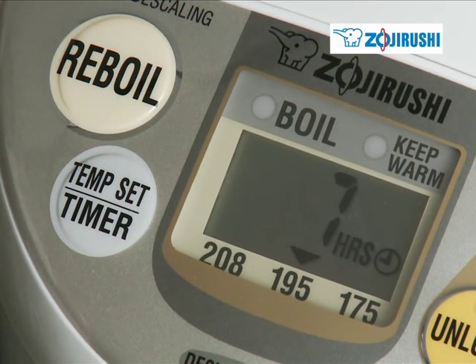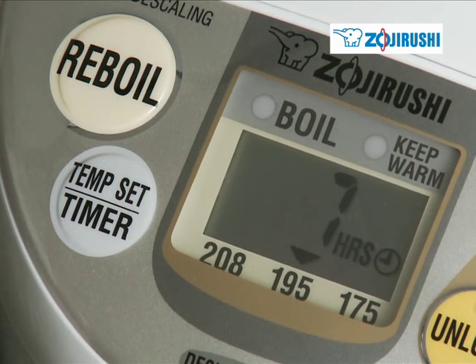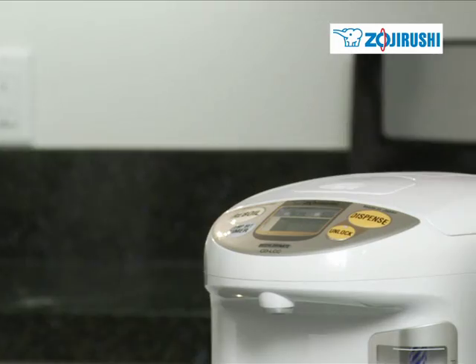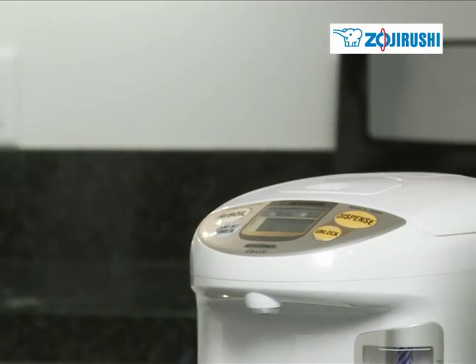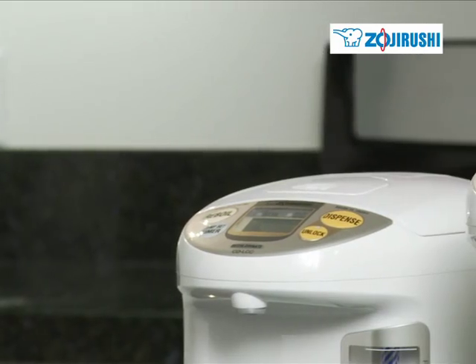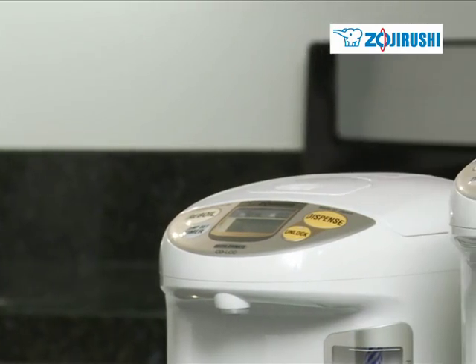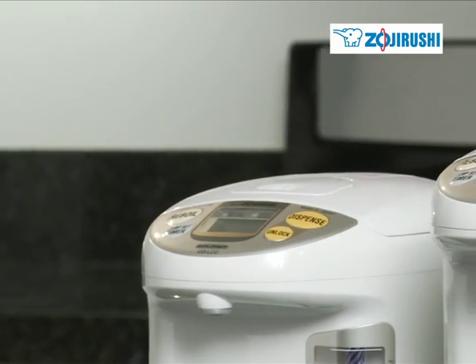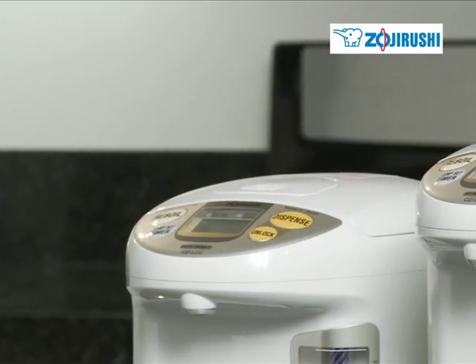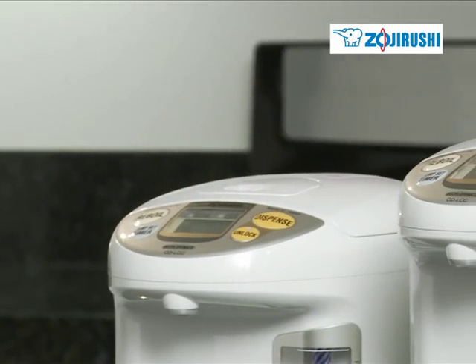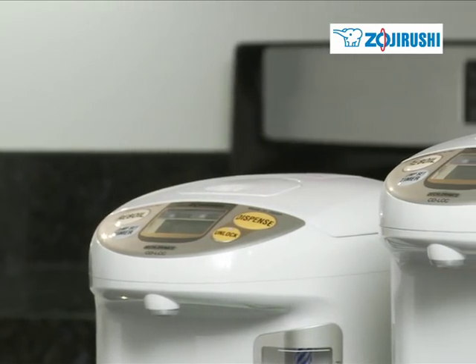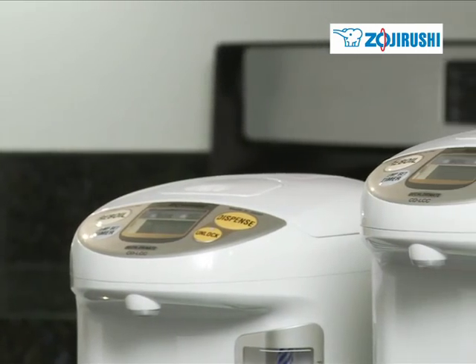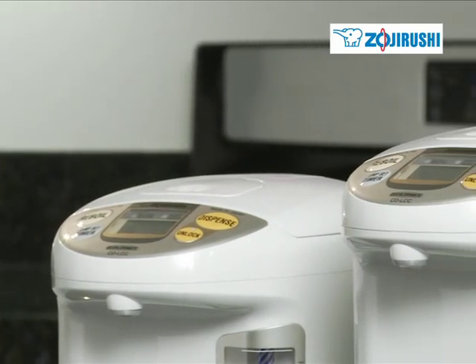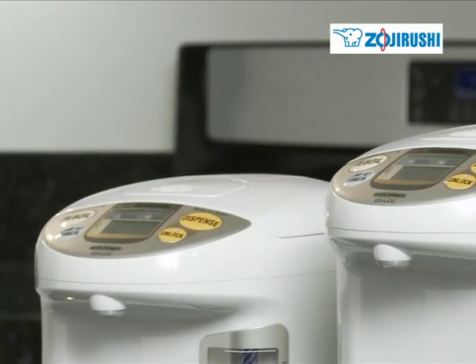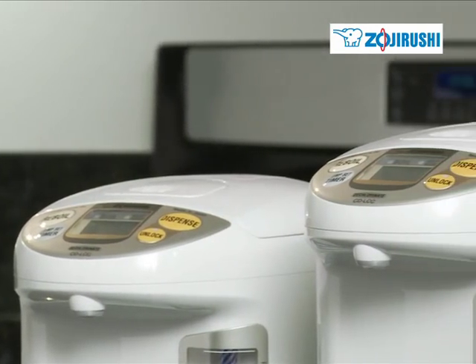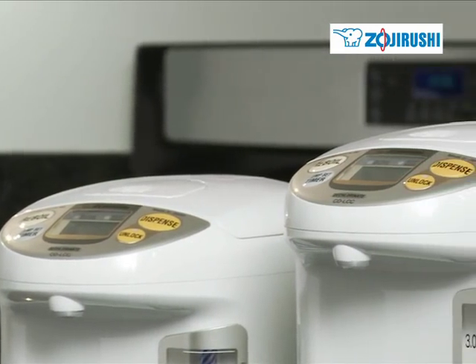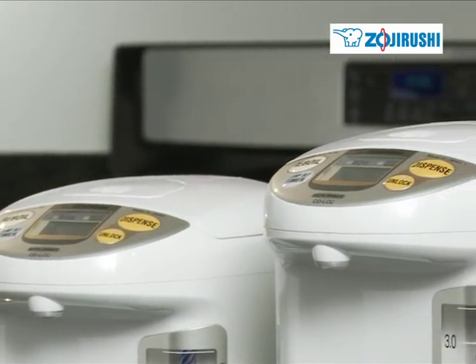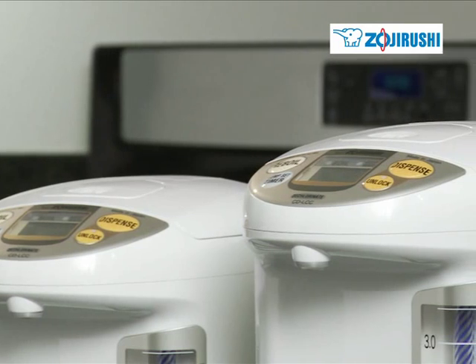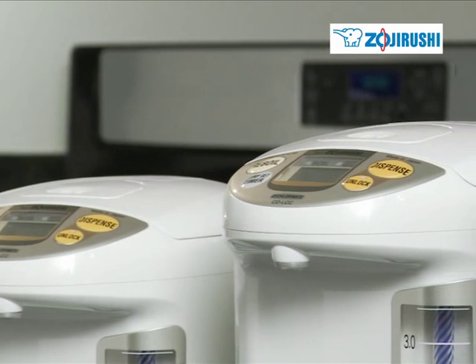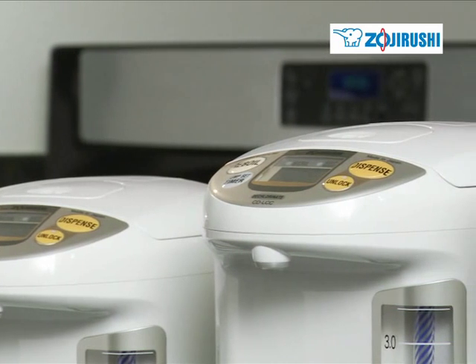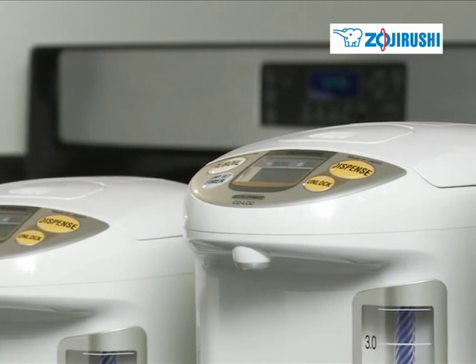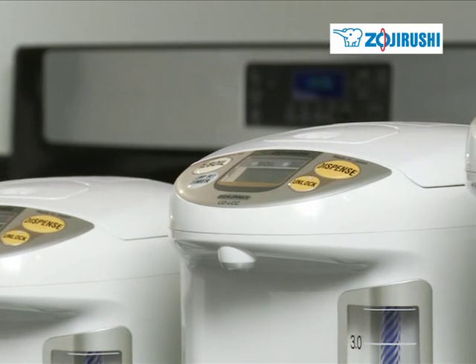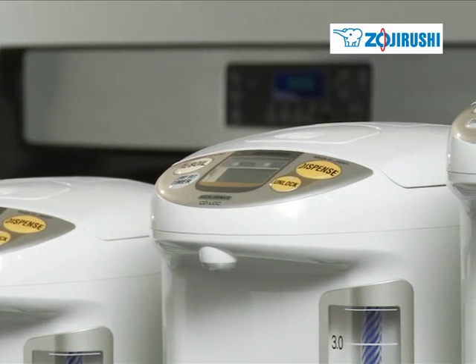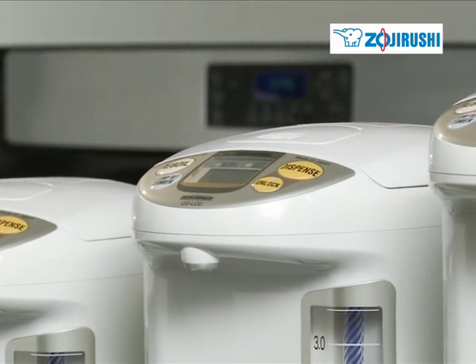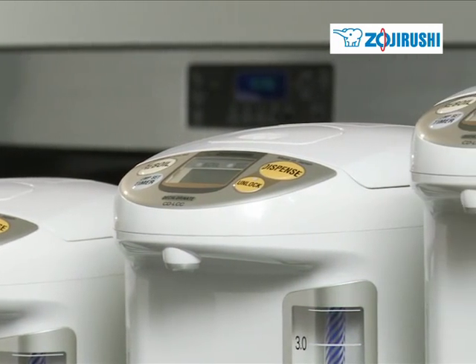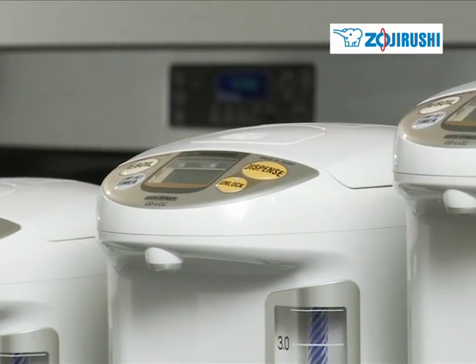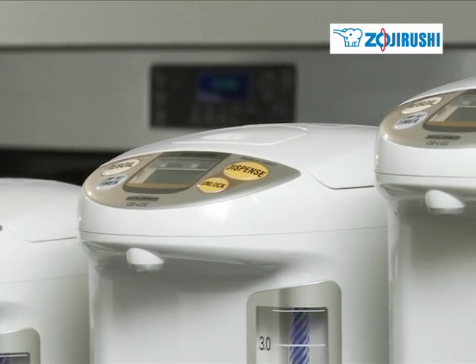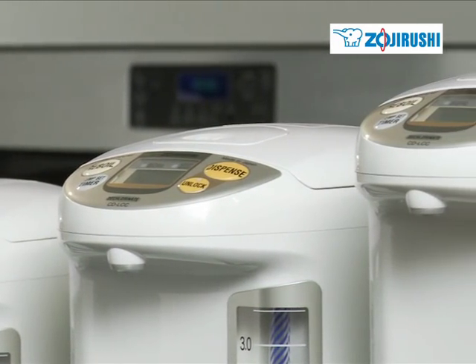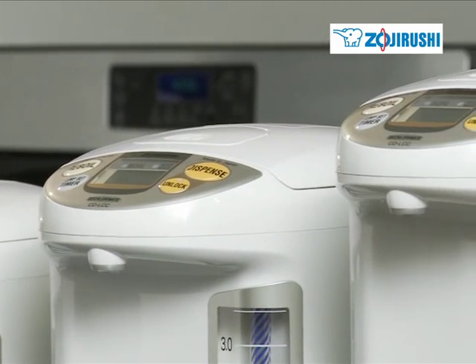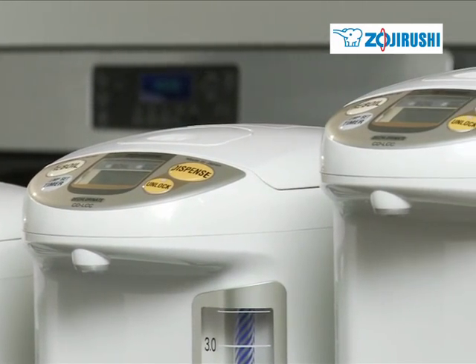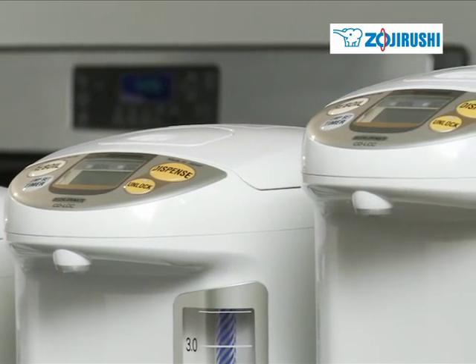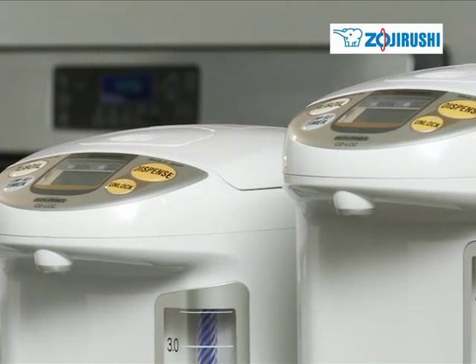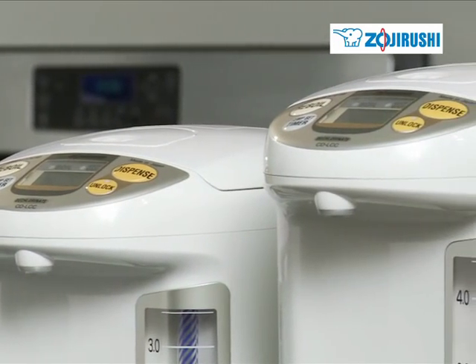The dispensing pot is available in three sizes — 3, 4, and 5 liters — and is made in Japan.